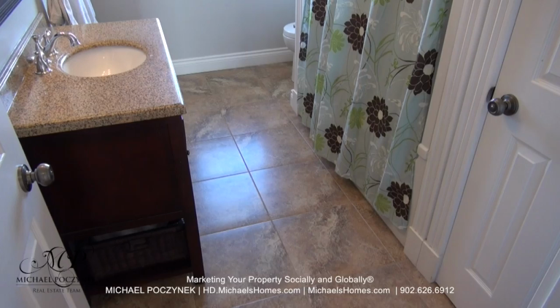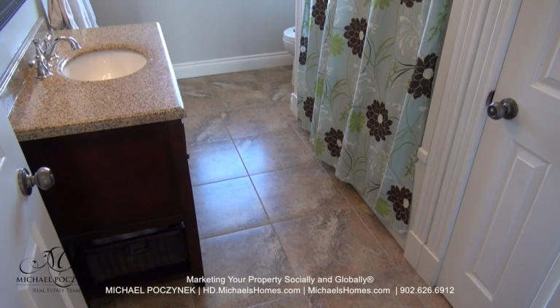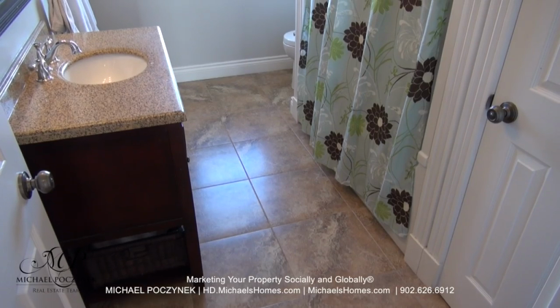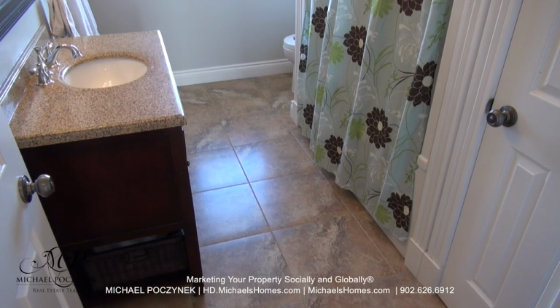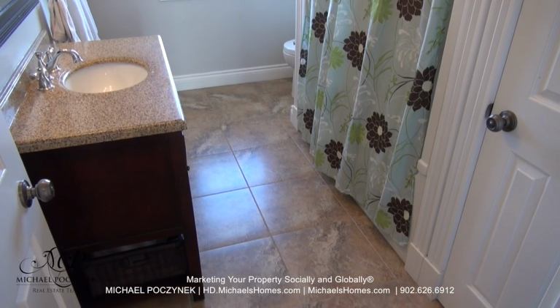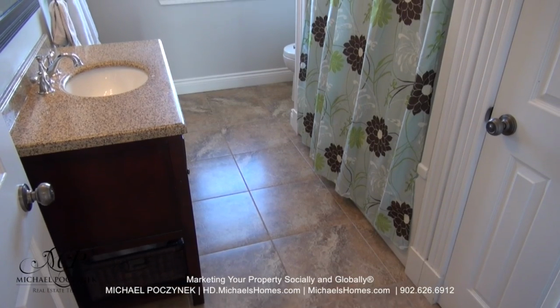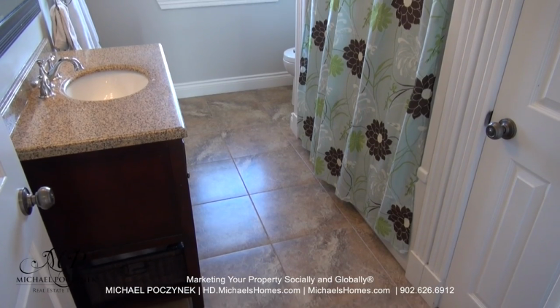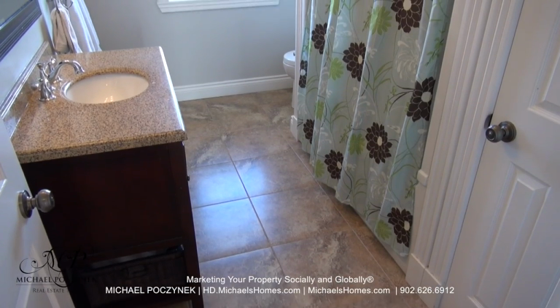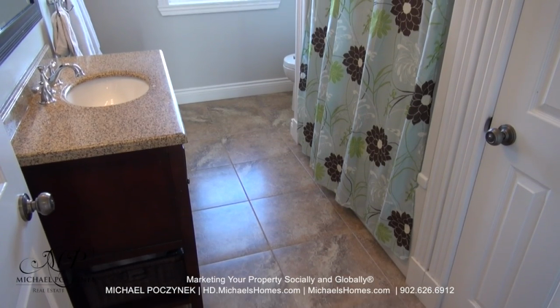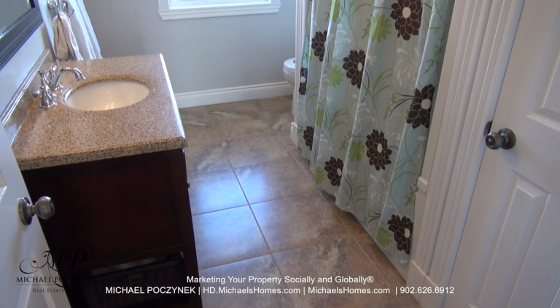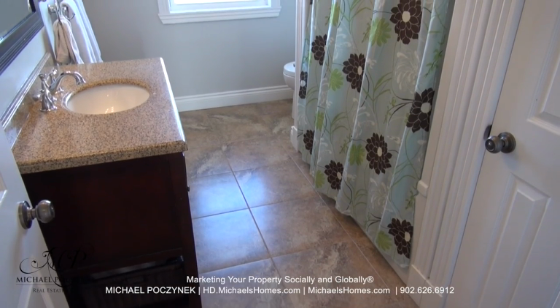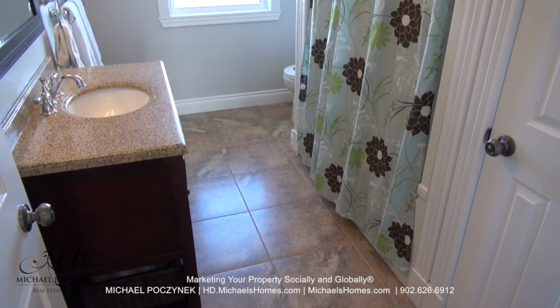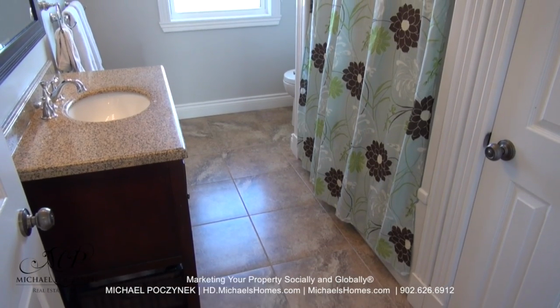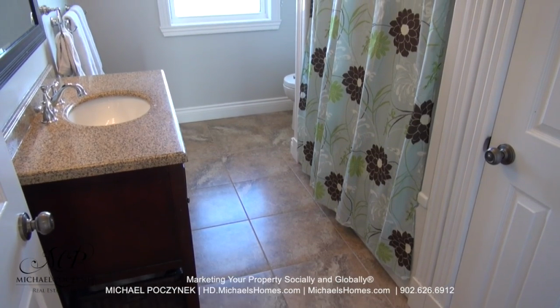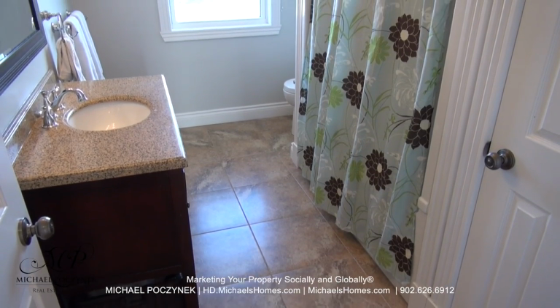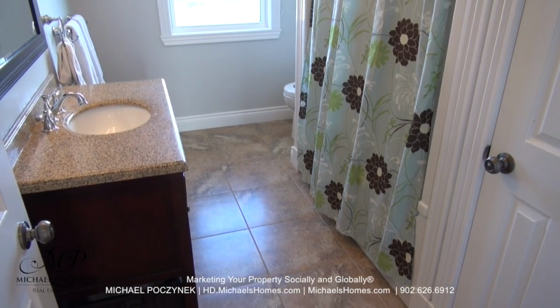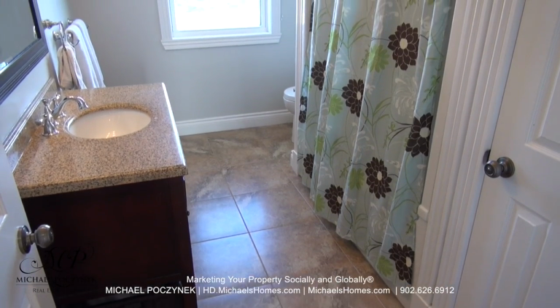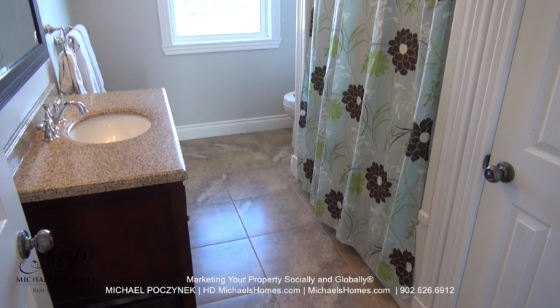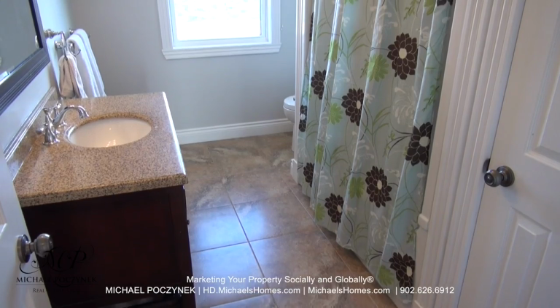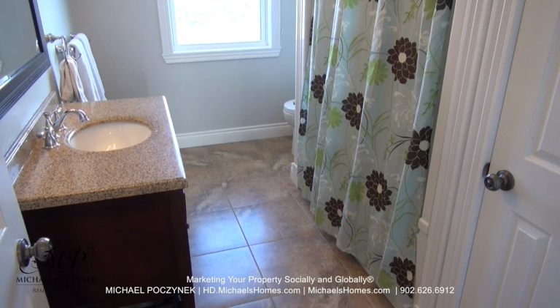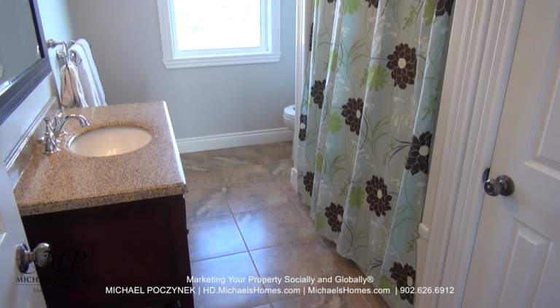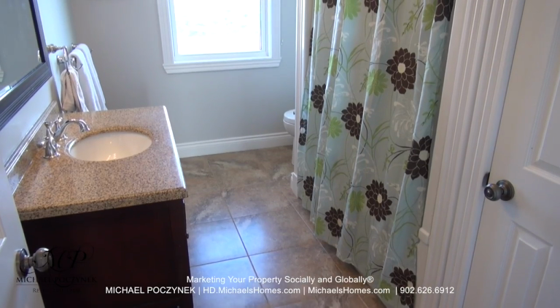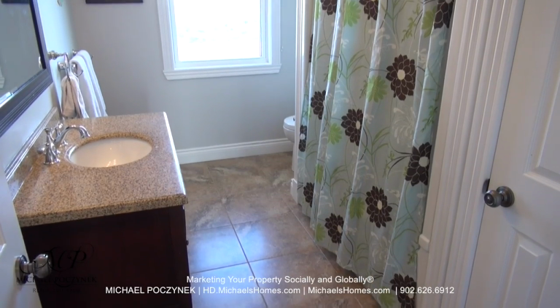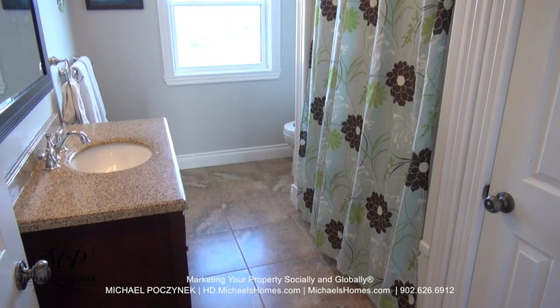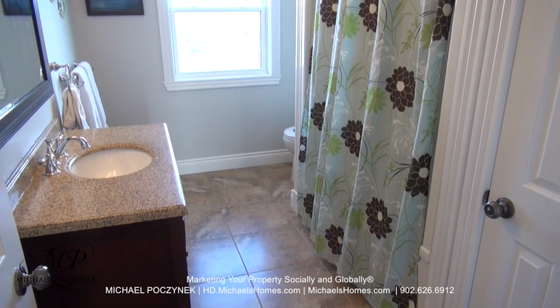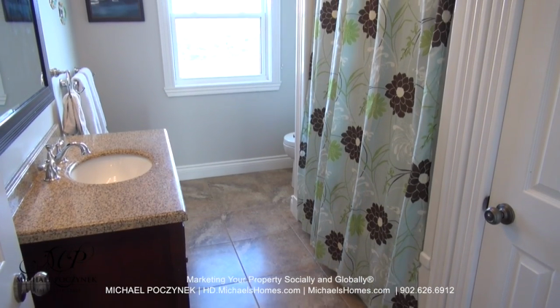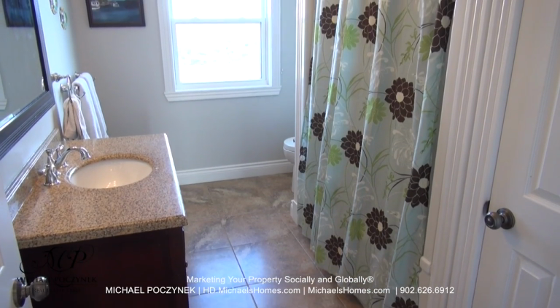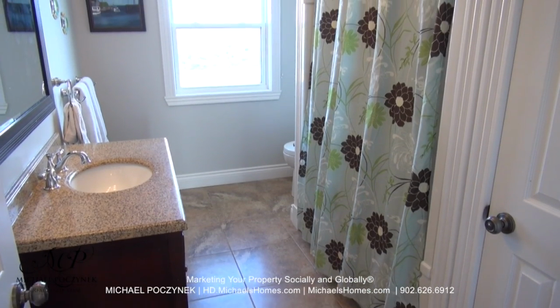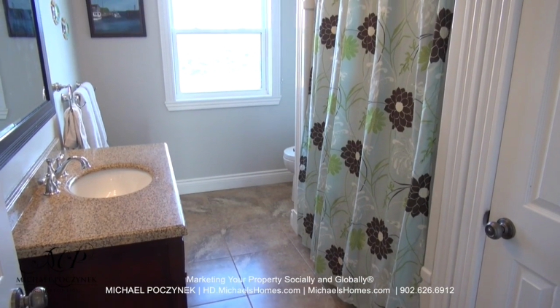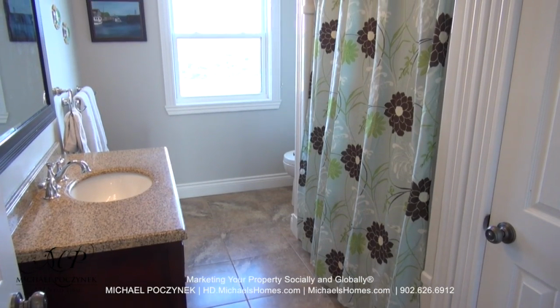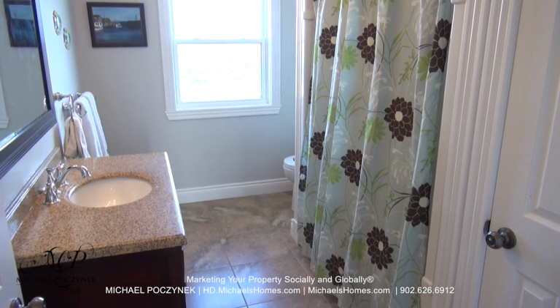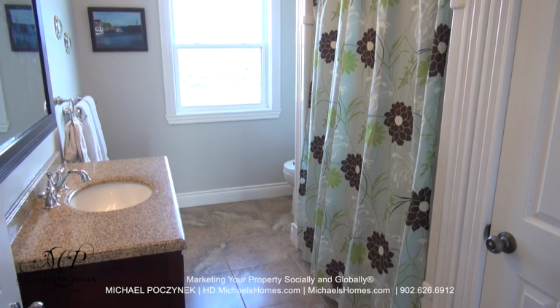This is the second main floor bathroom, which features a sink, a tub, stand-up shower, and a toilet.